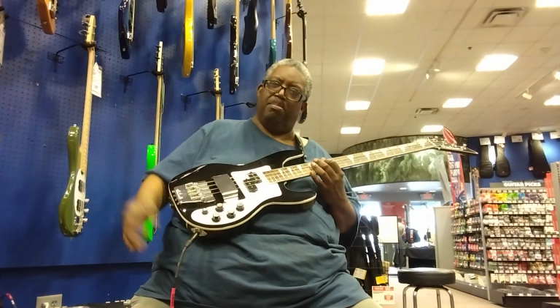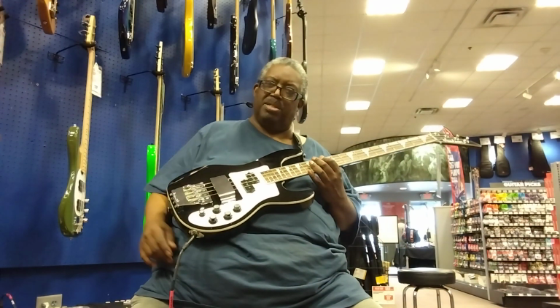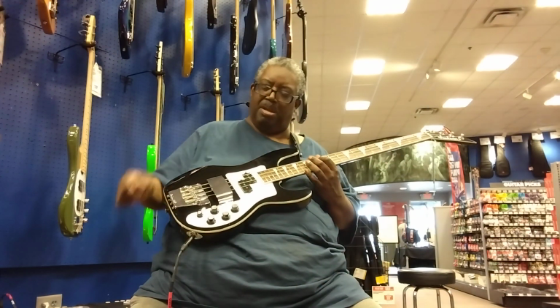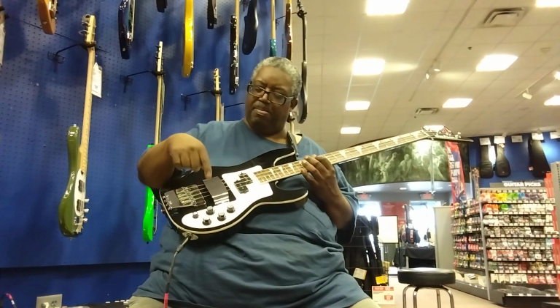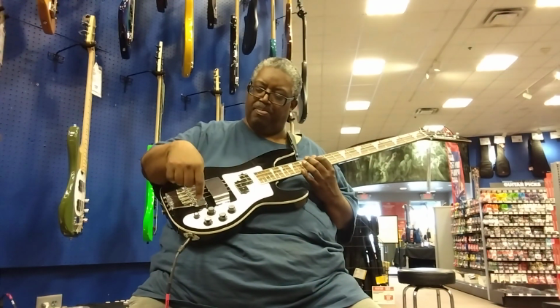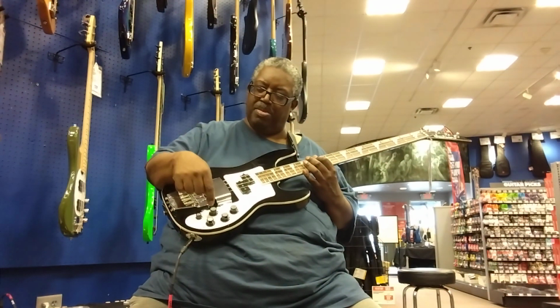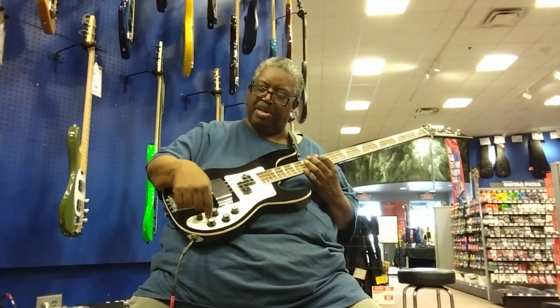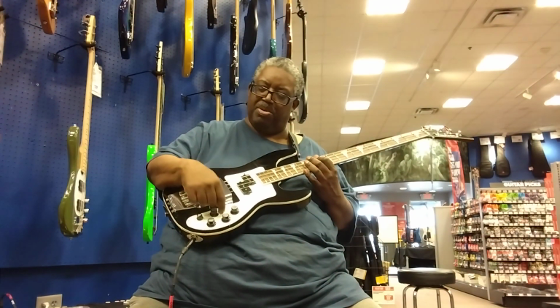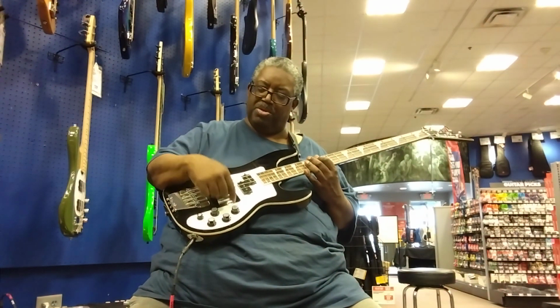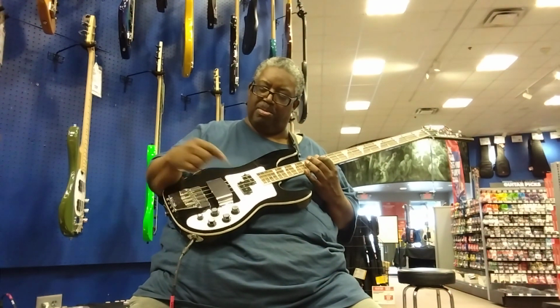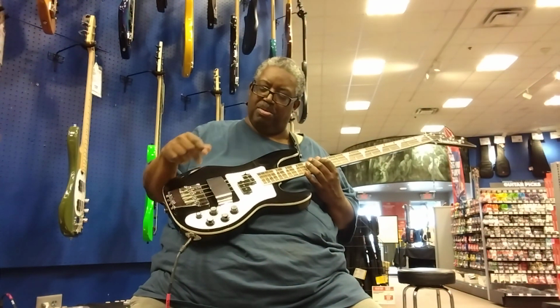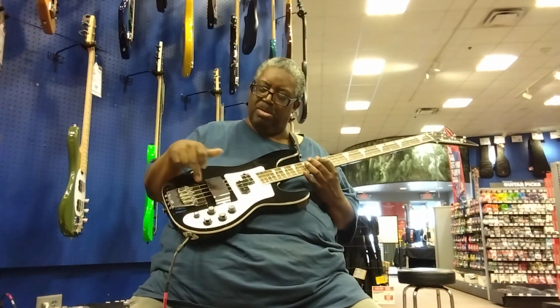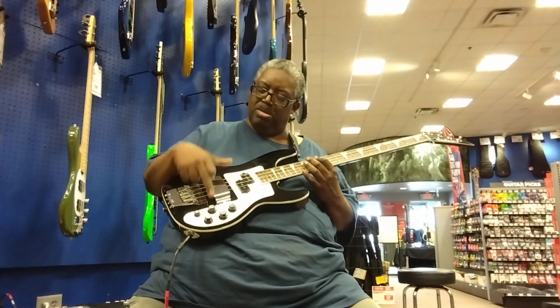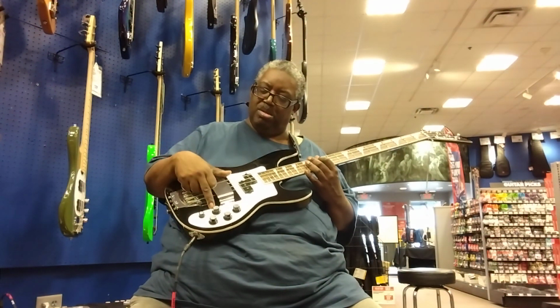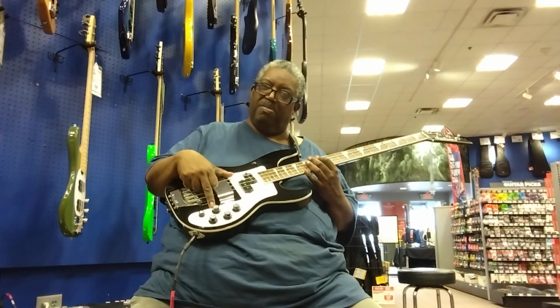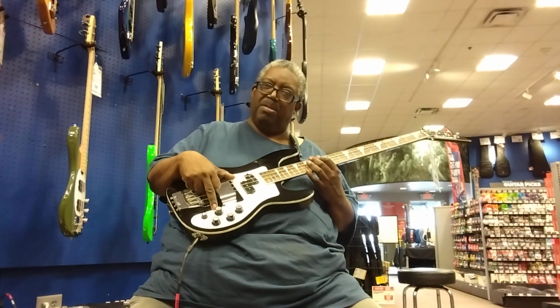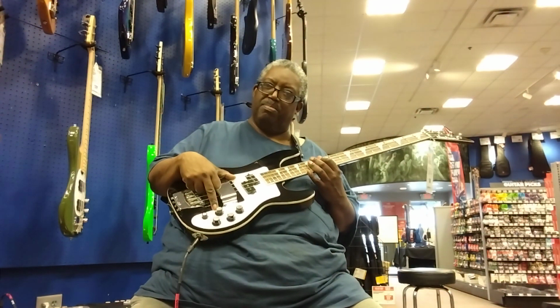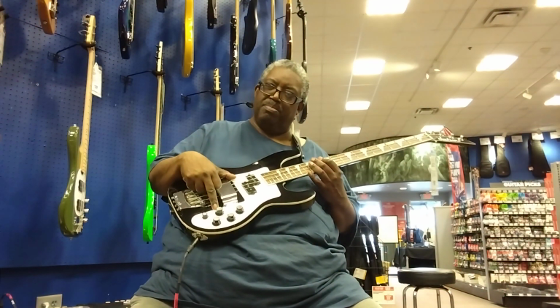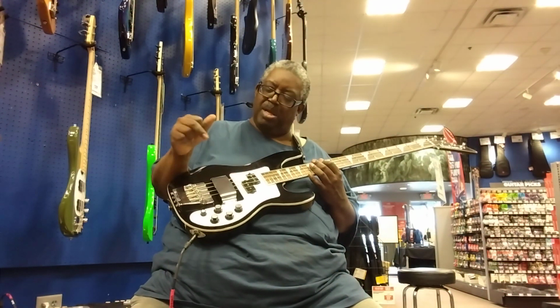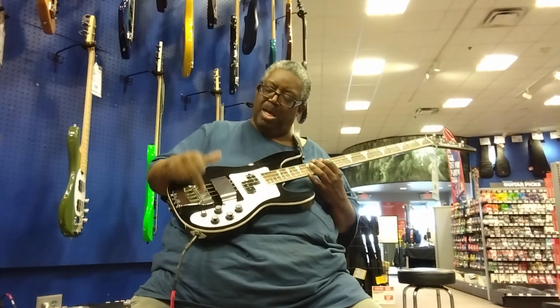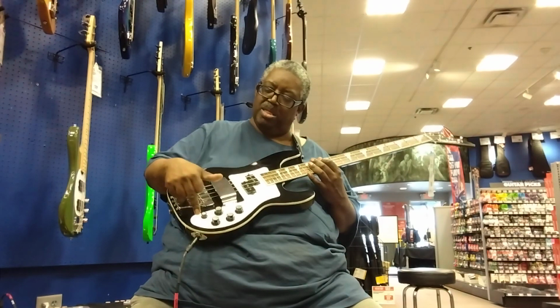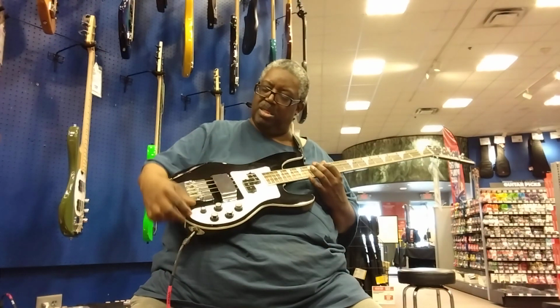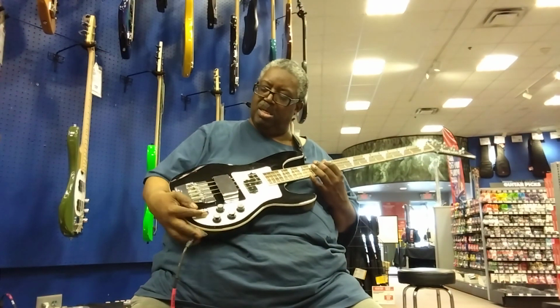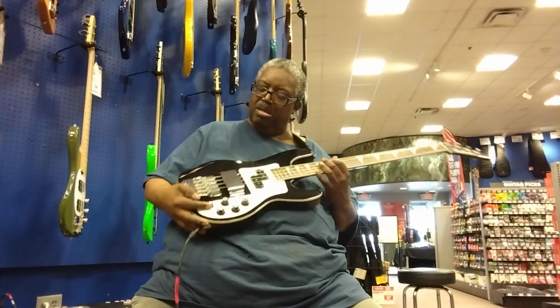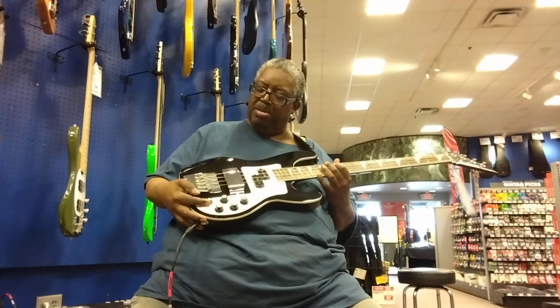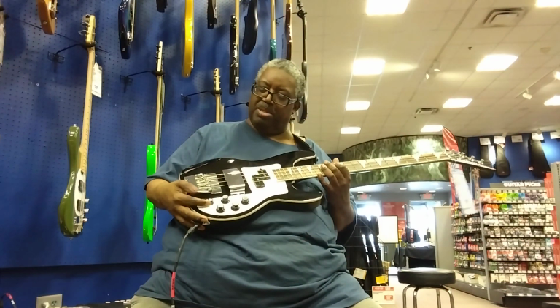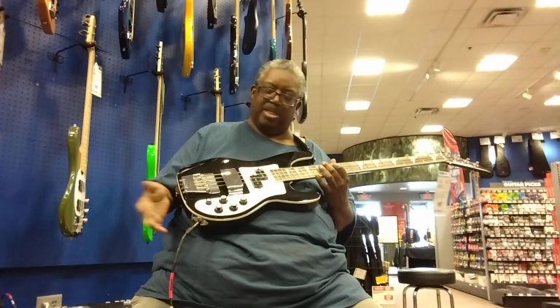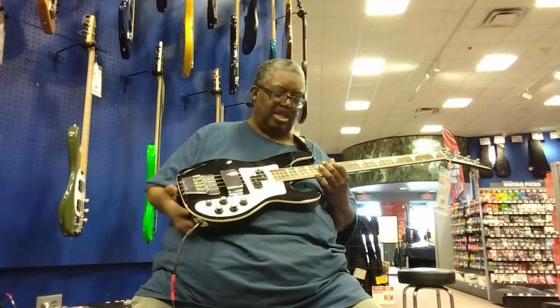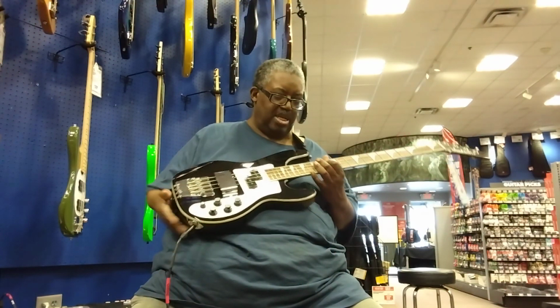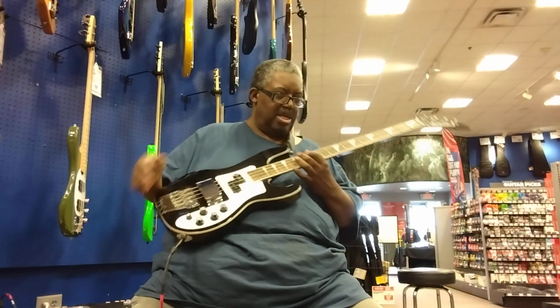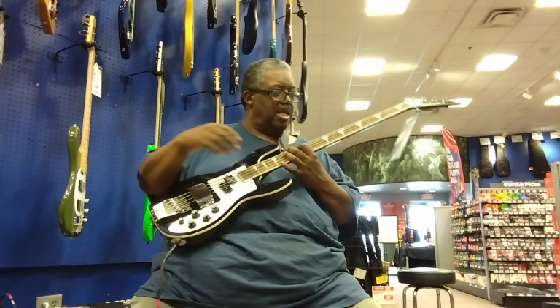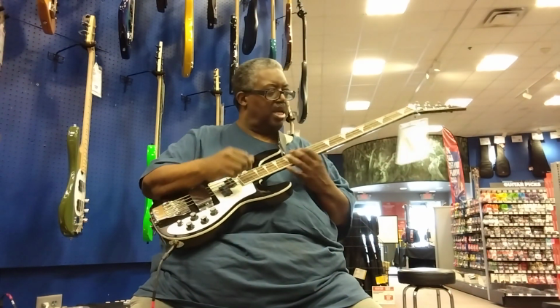We've got a mid-range control as well. So: bass, mid-range, treble, volume, and pickup select.